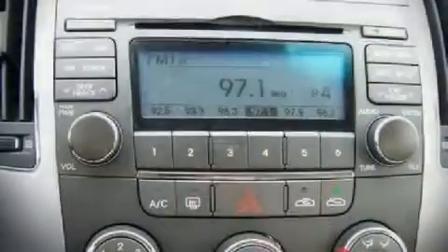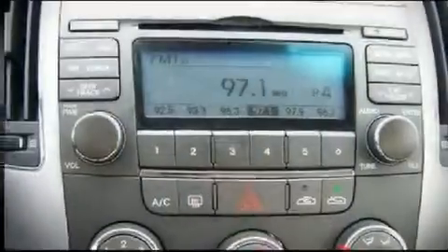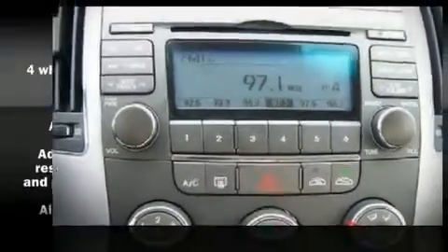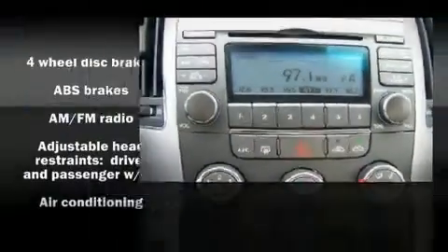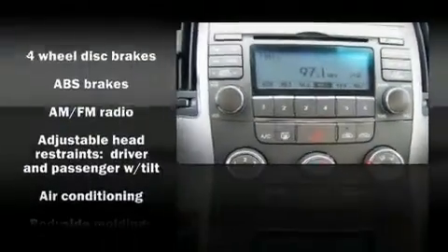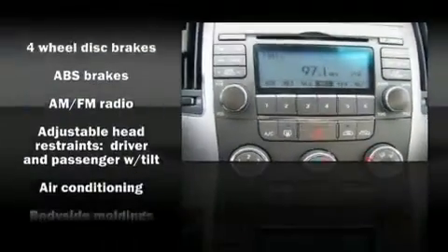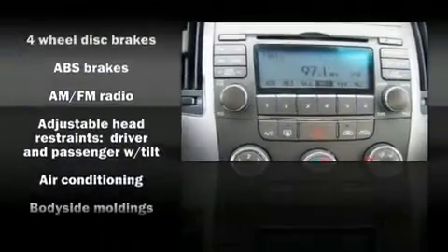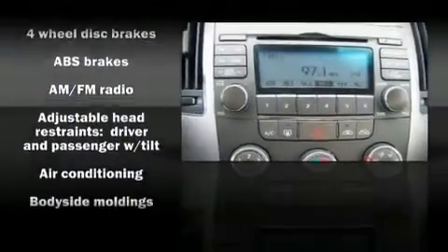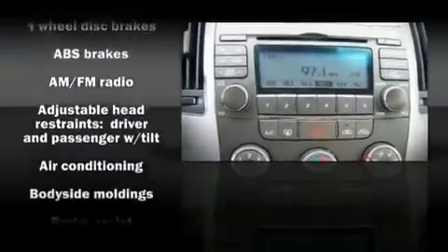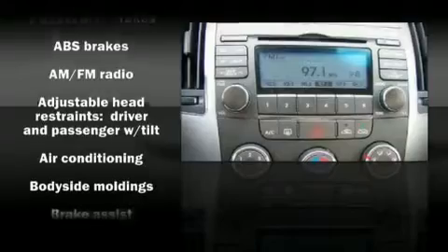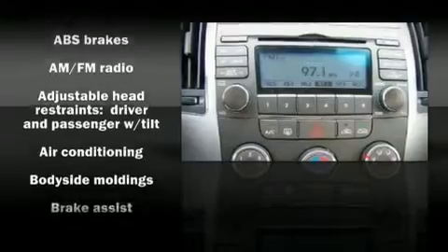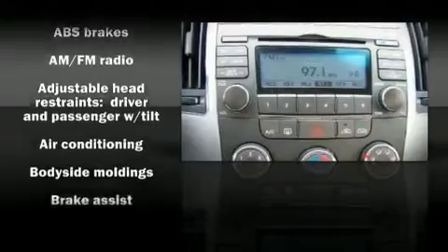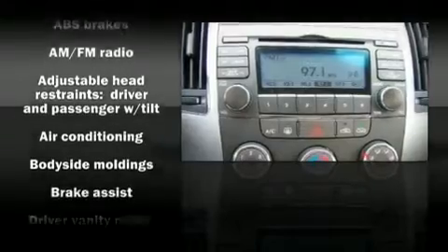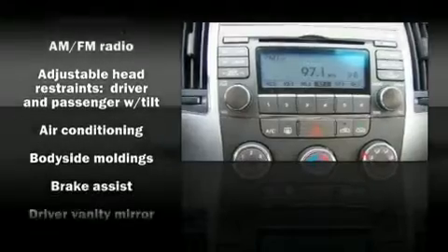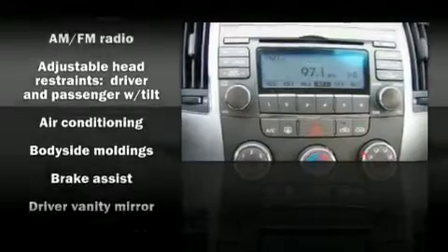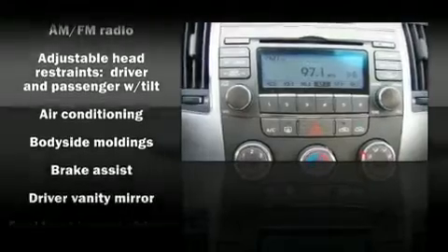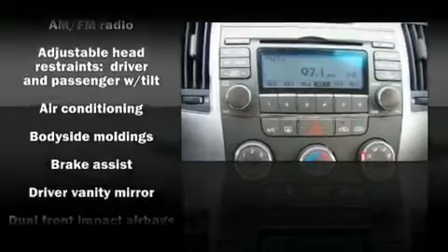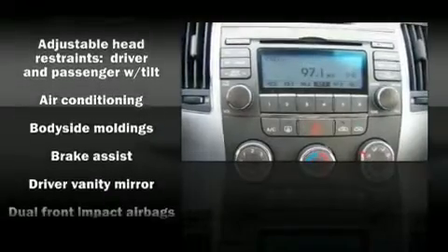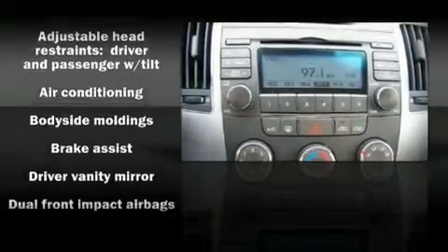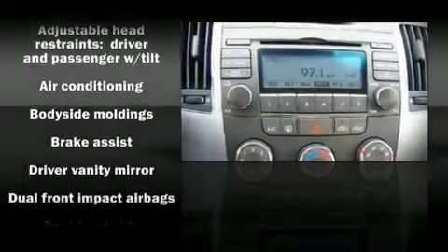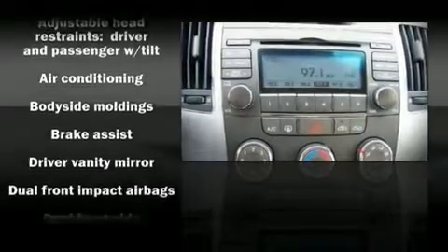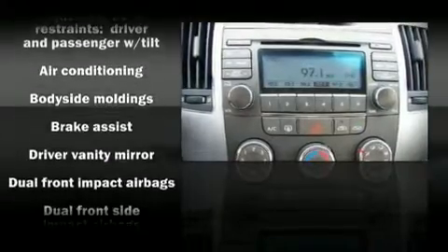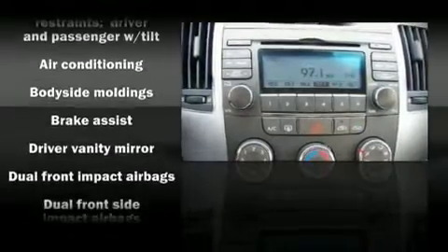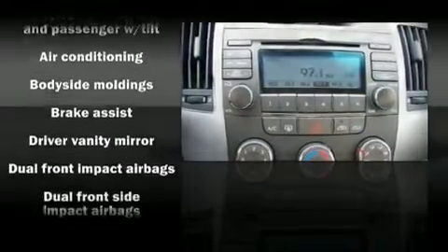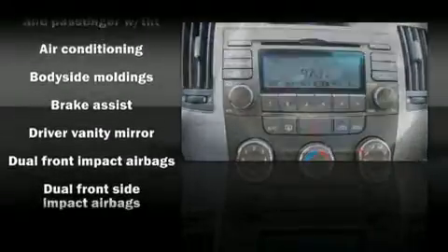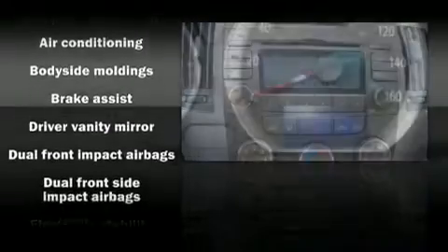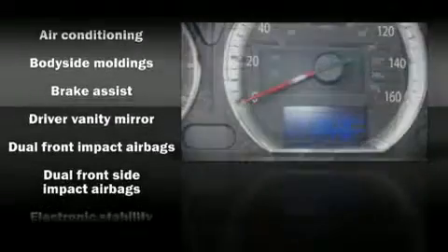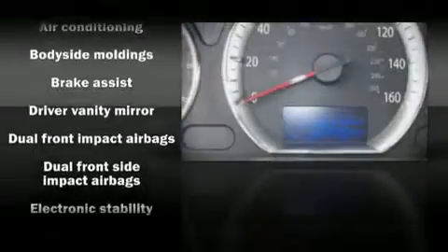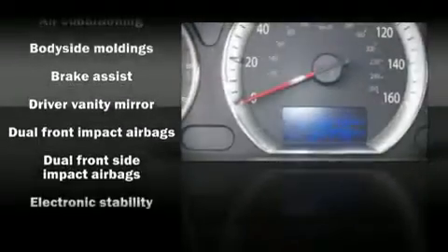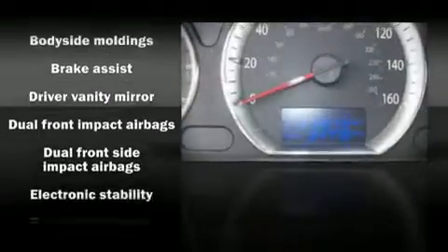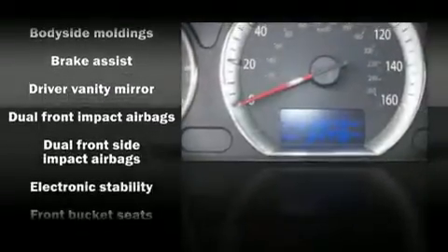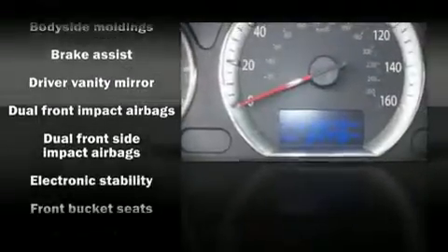Audio features include a CD player and six speakers, providing excellent sound throughout the cabin.